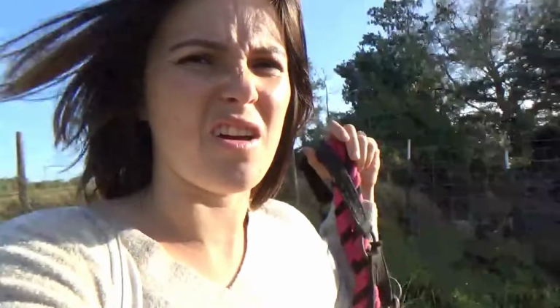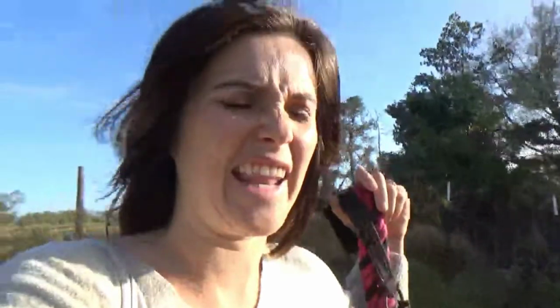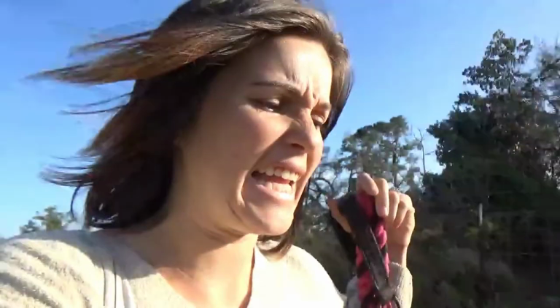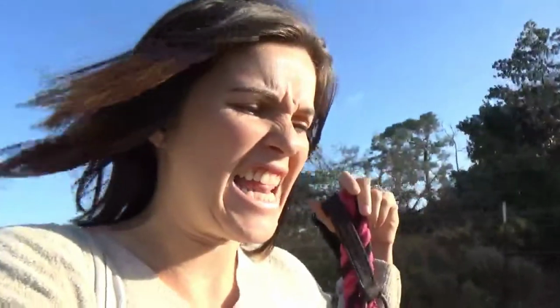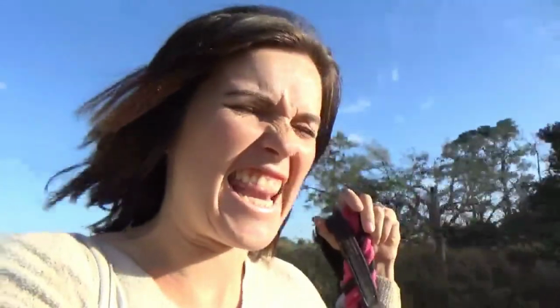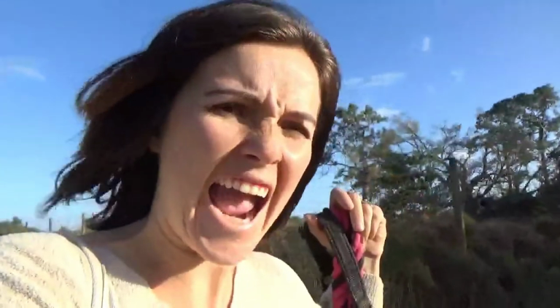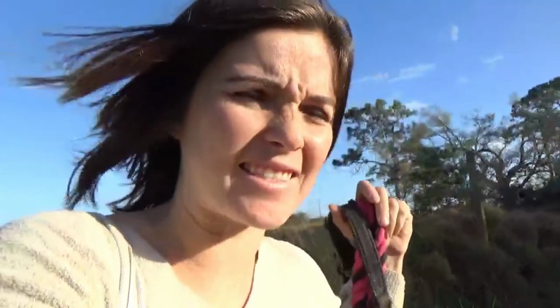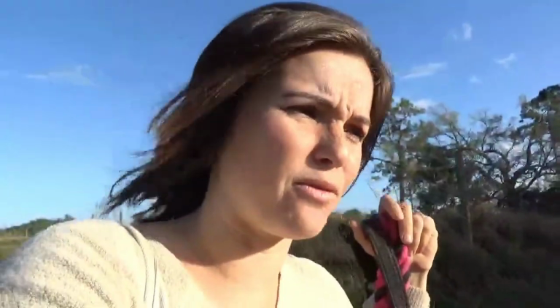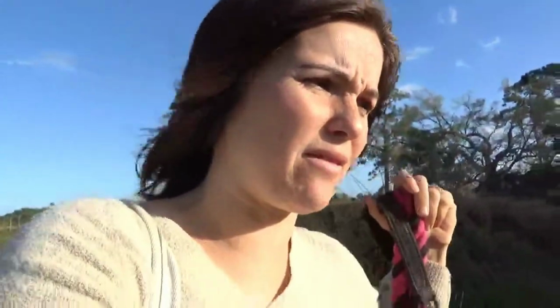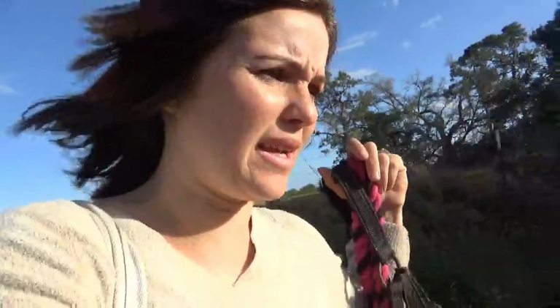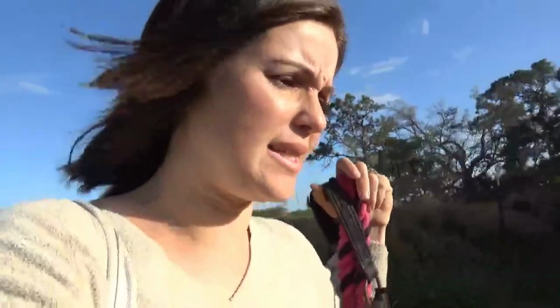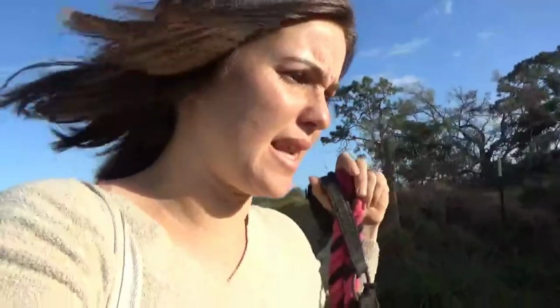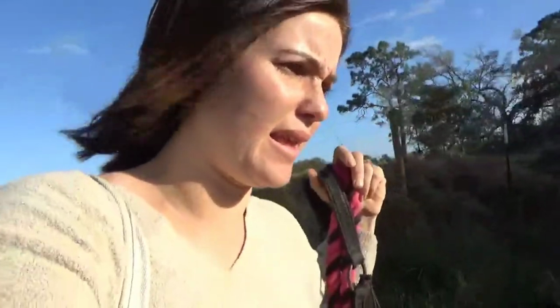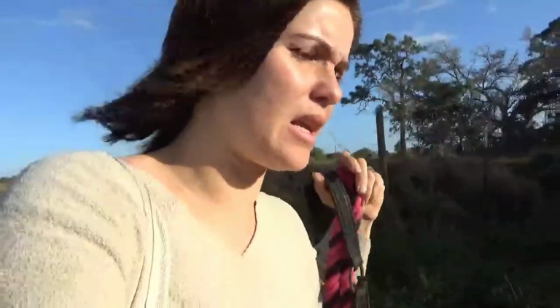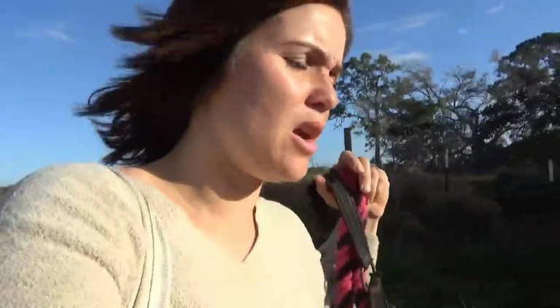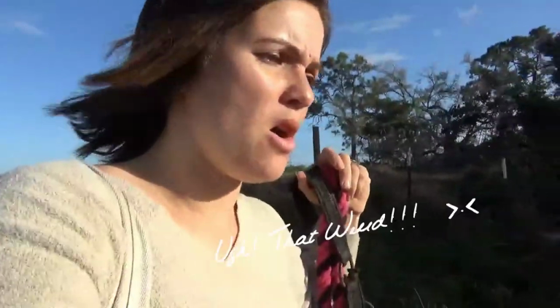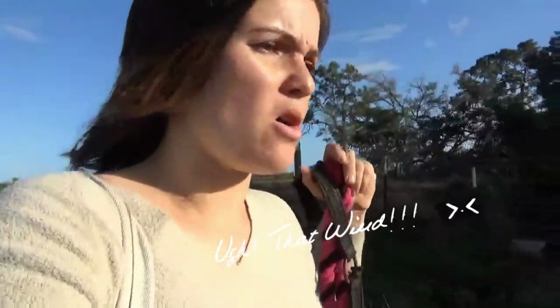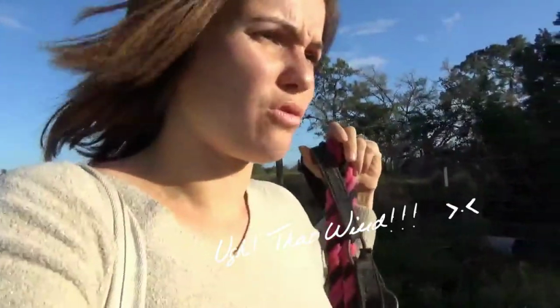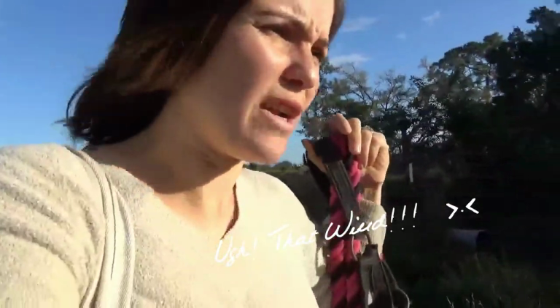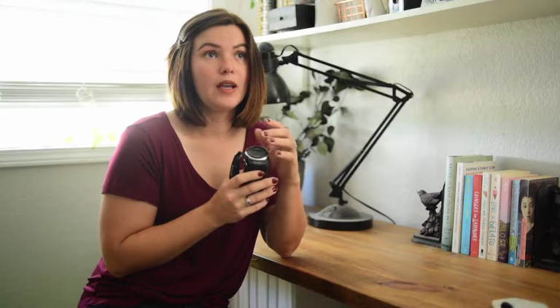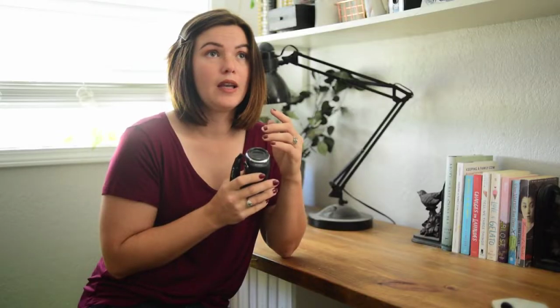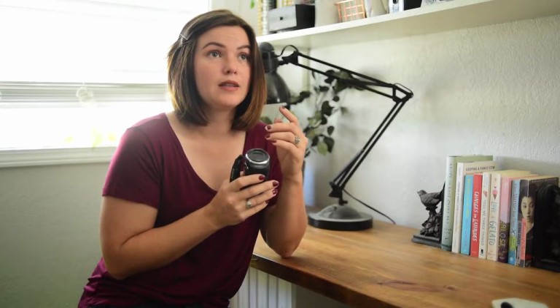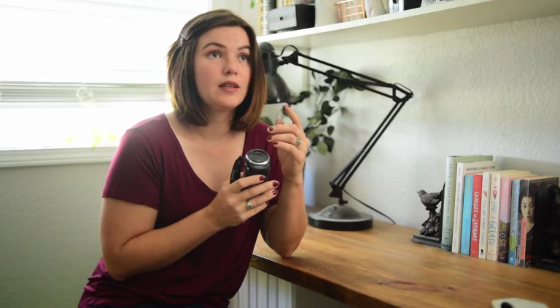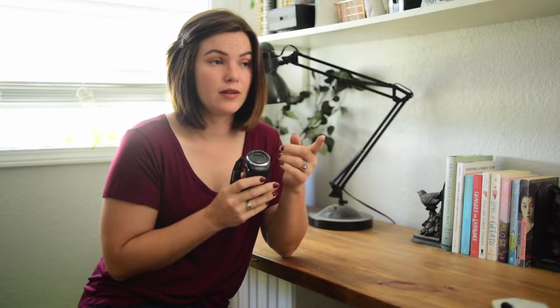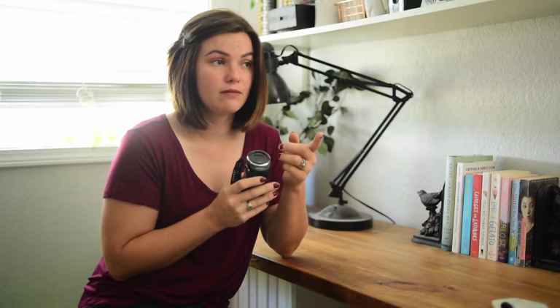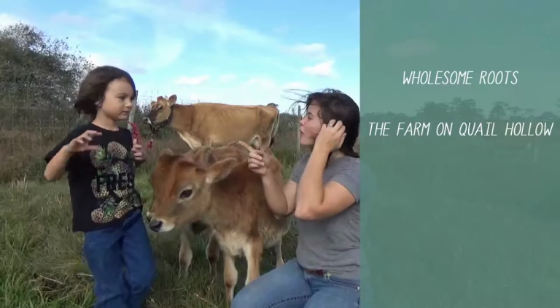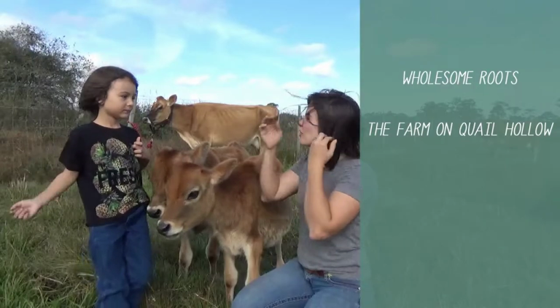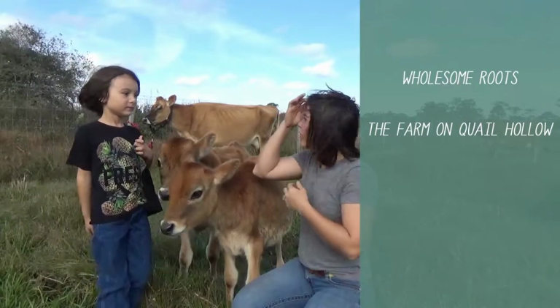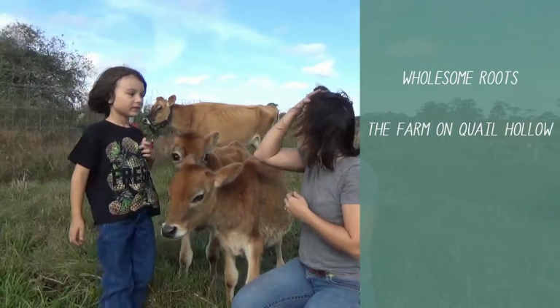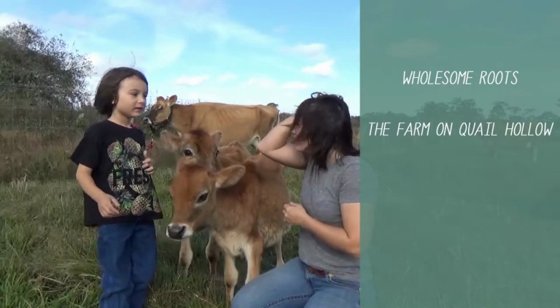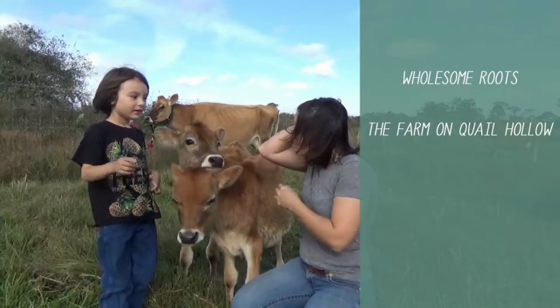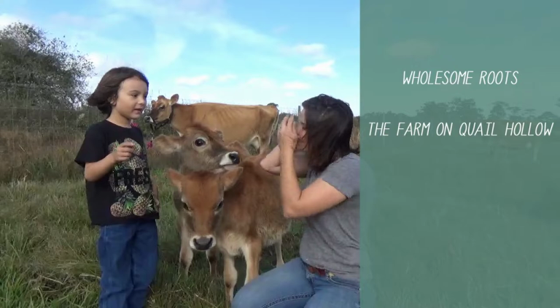I'm on like nasty red rain today. And here — Farm on Quail Hollow. Yep.